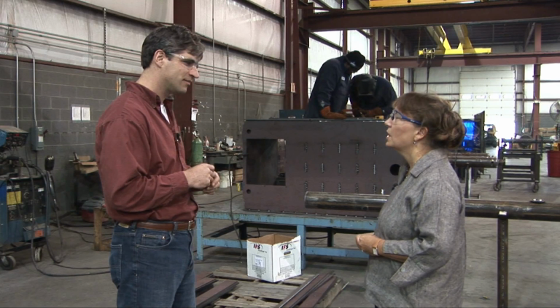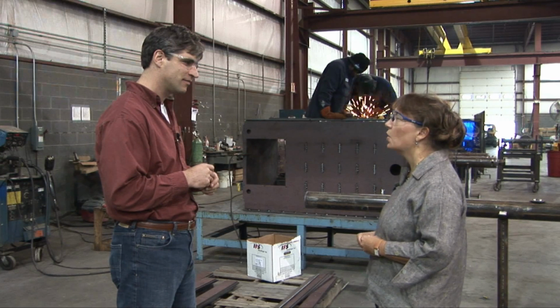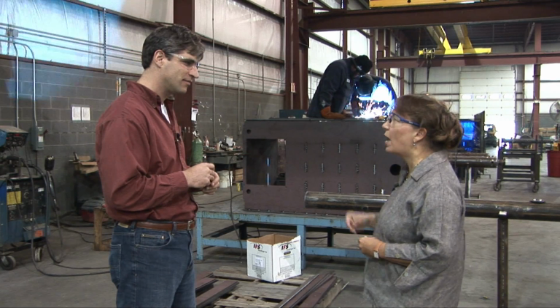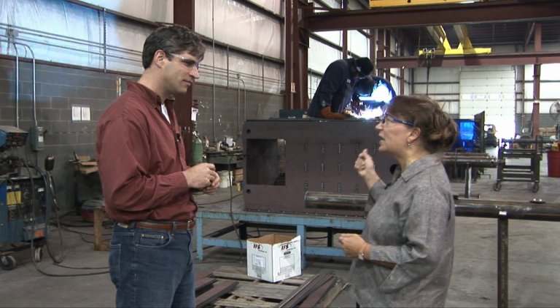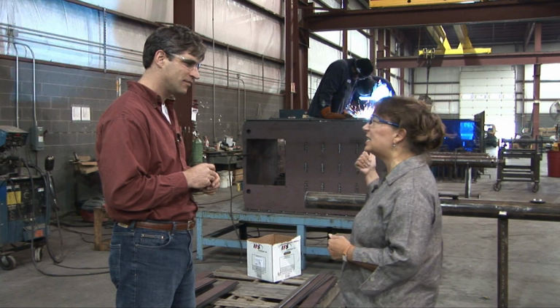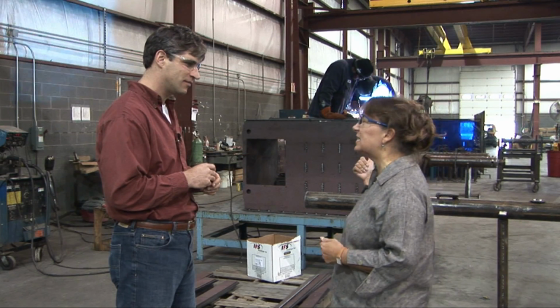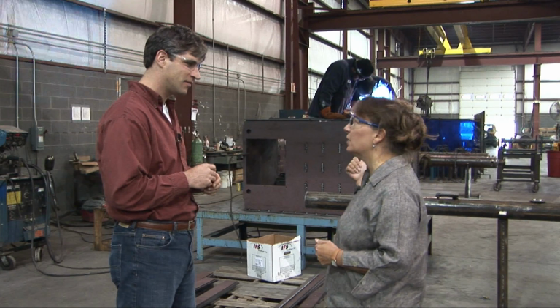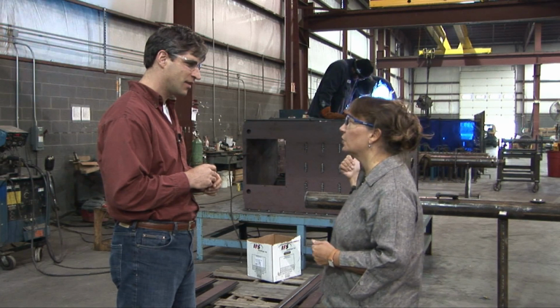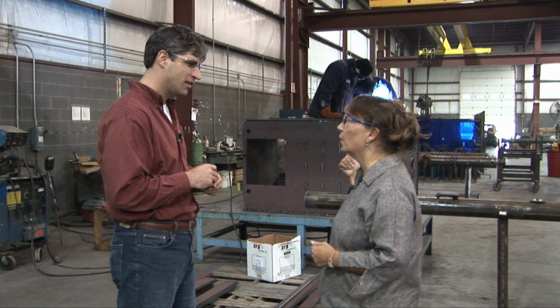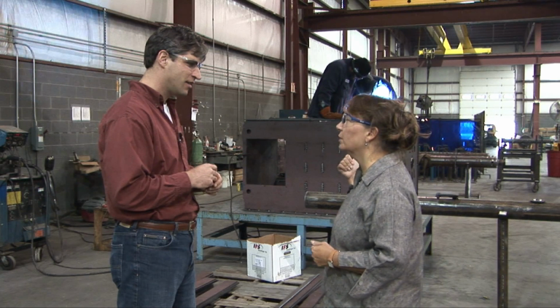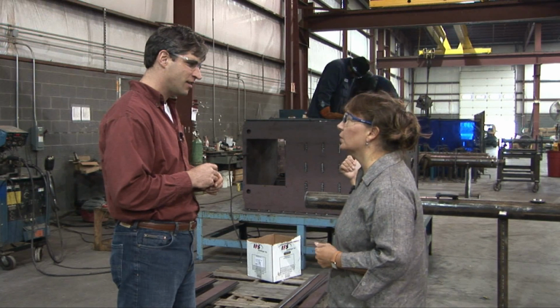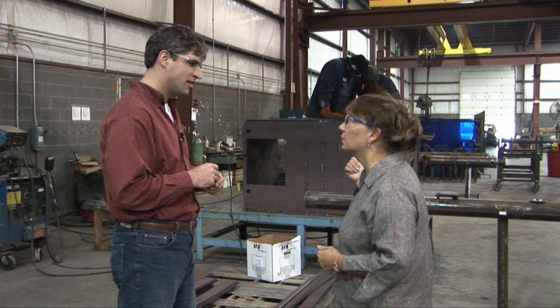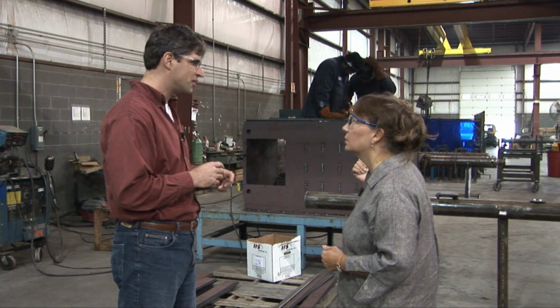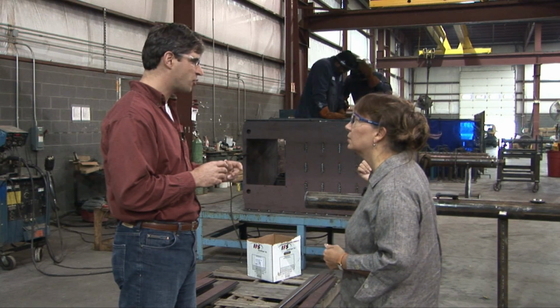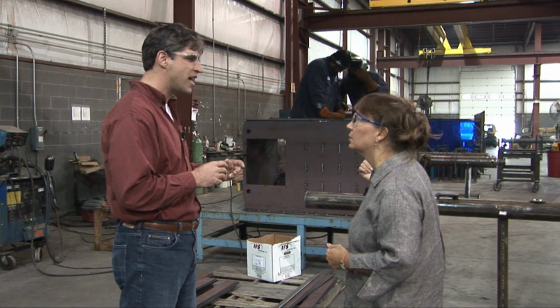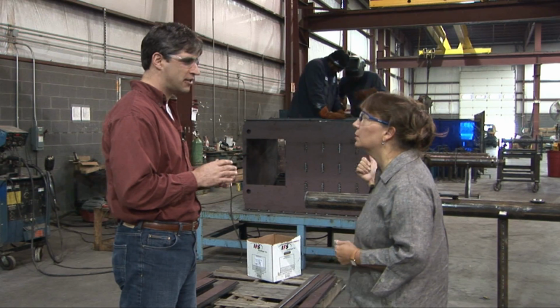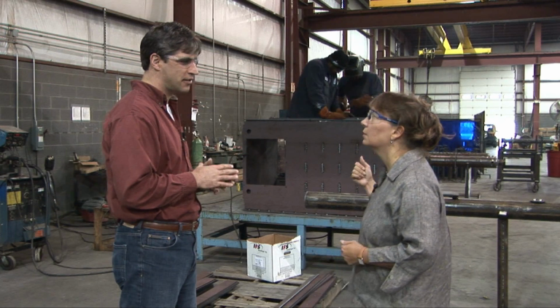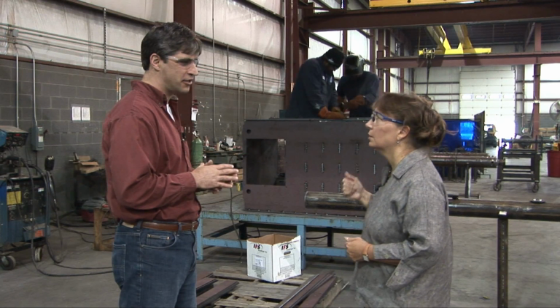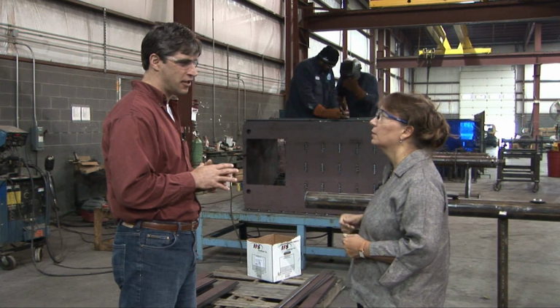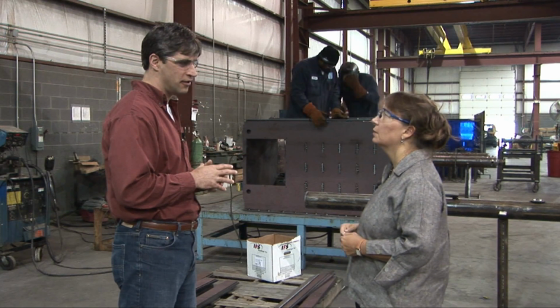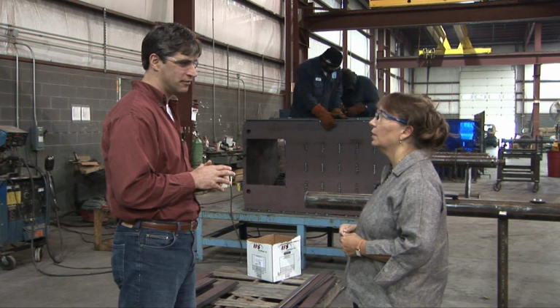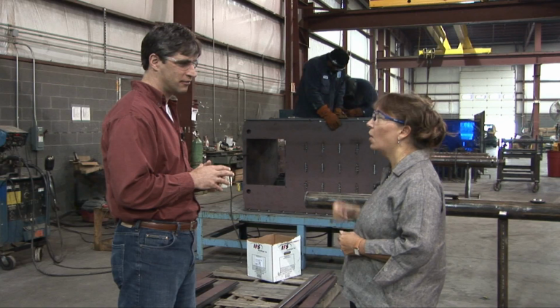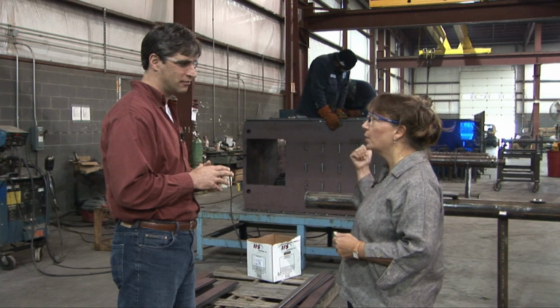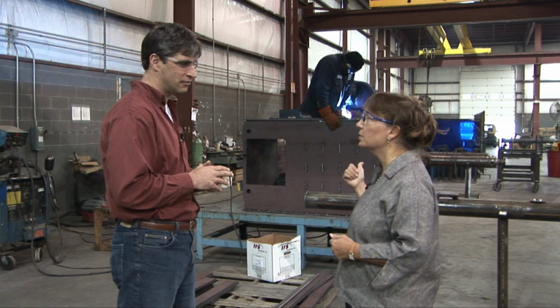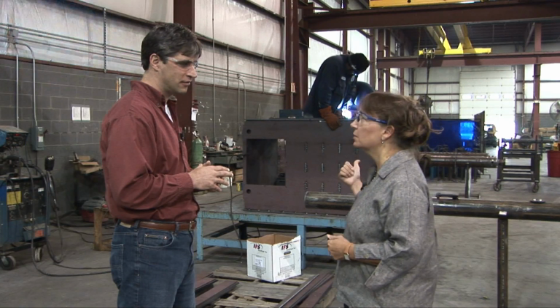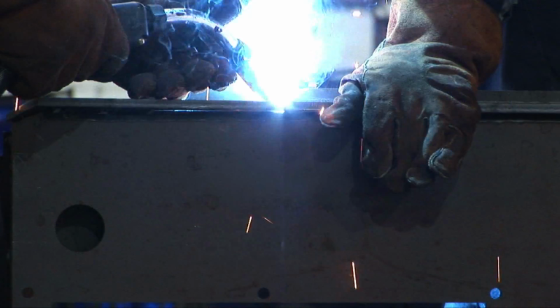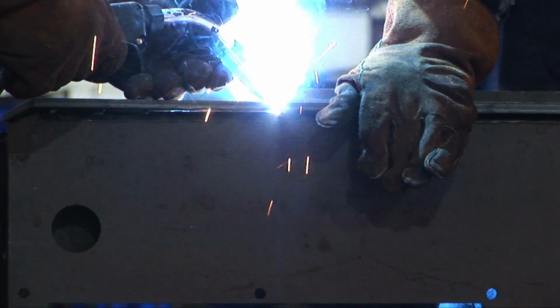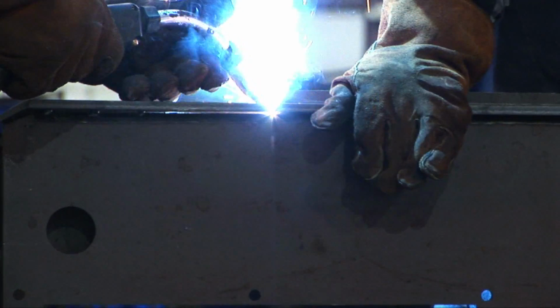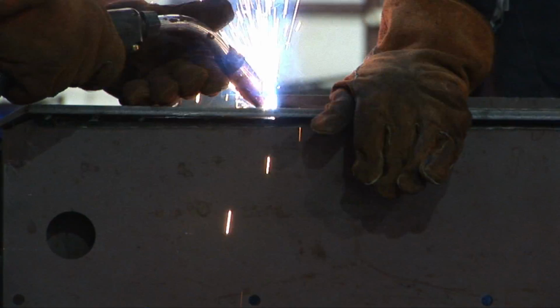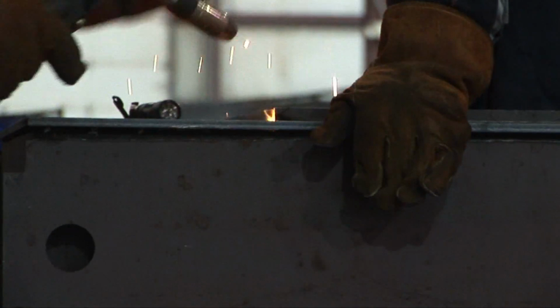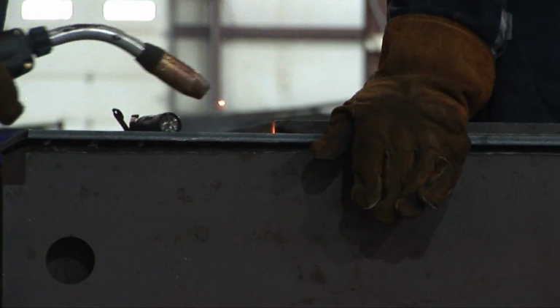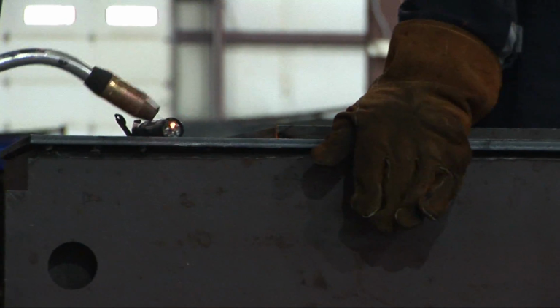So how thick is that steel that they're welding there? This is three-eighths inch steel. And all American steel? All American, yeah.